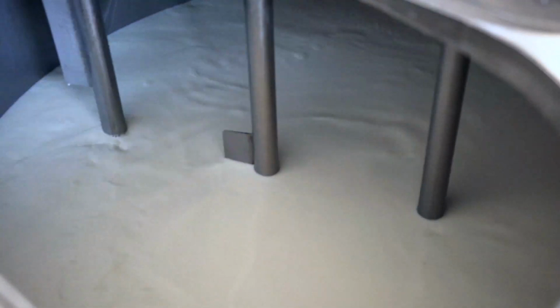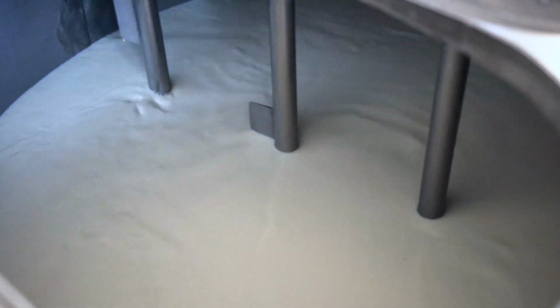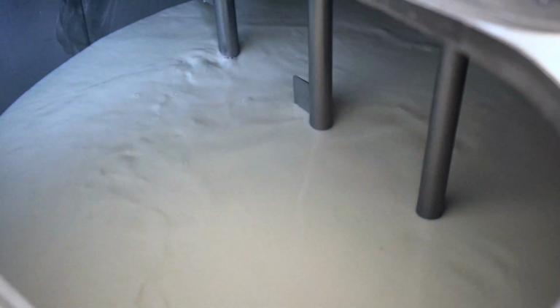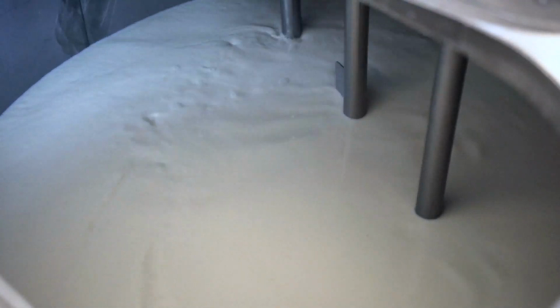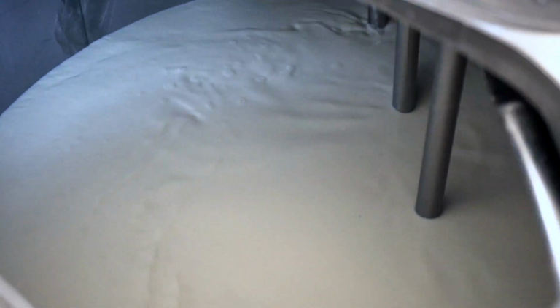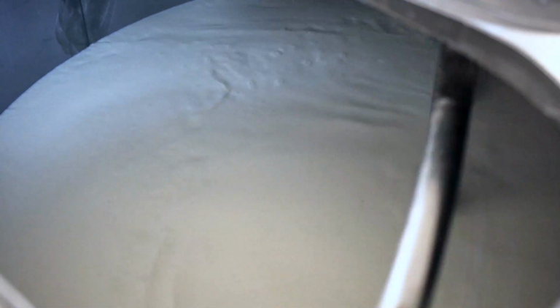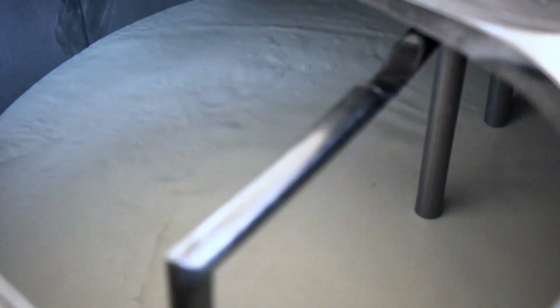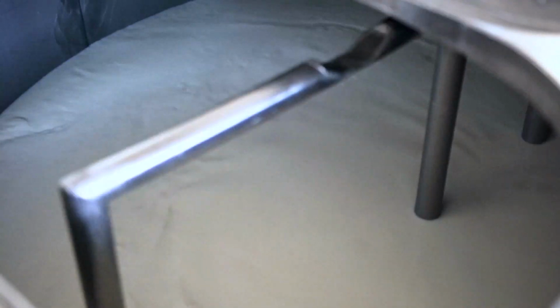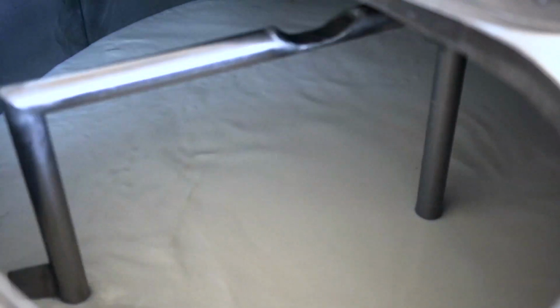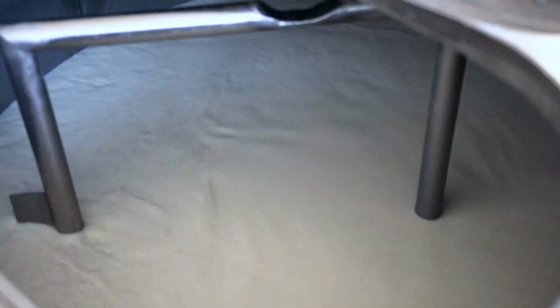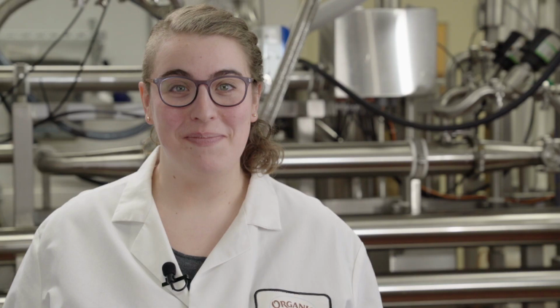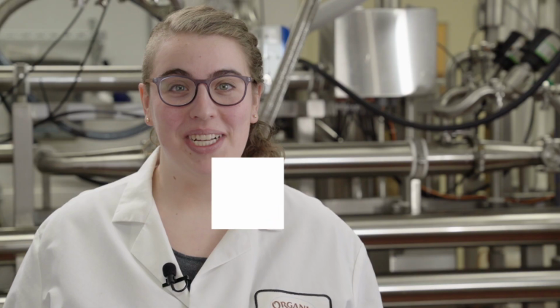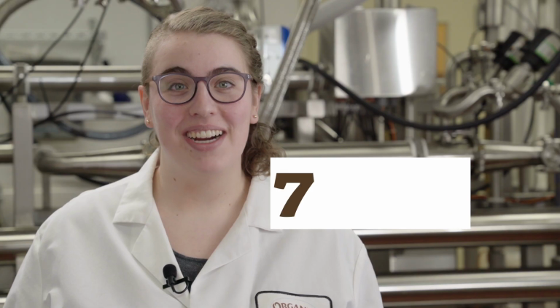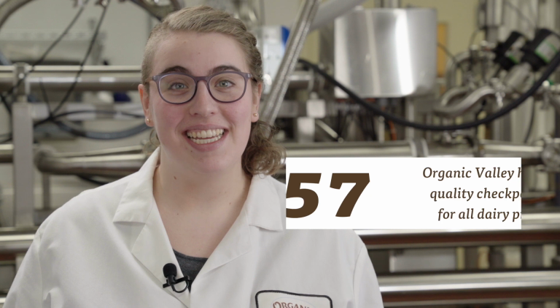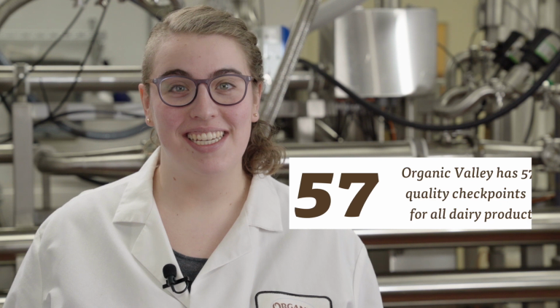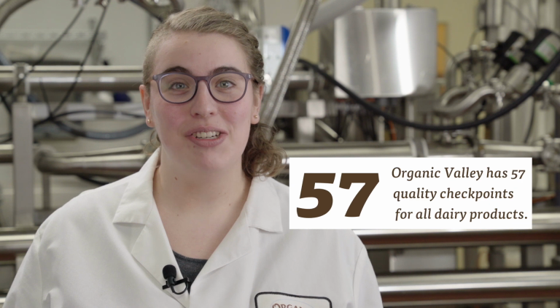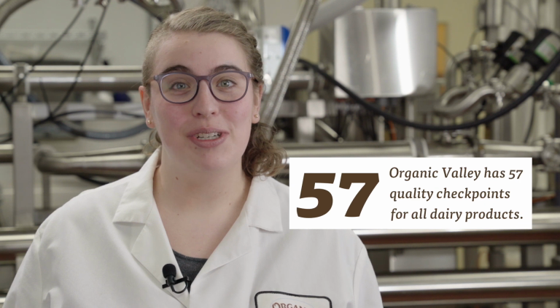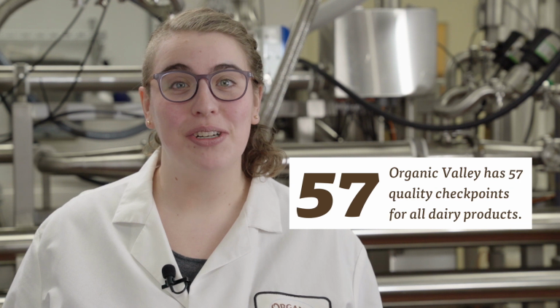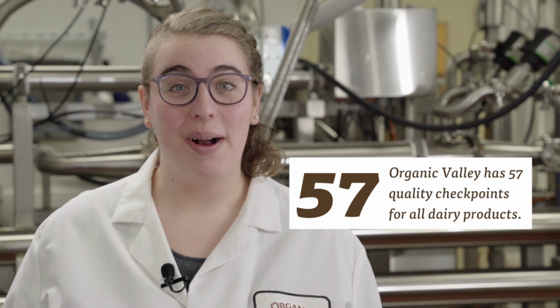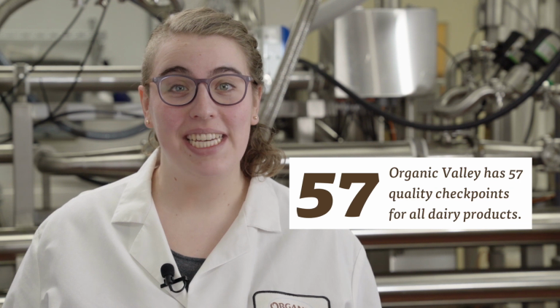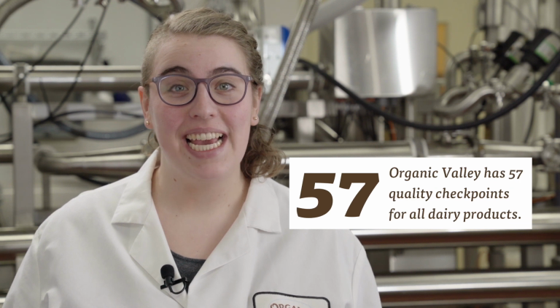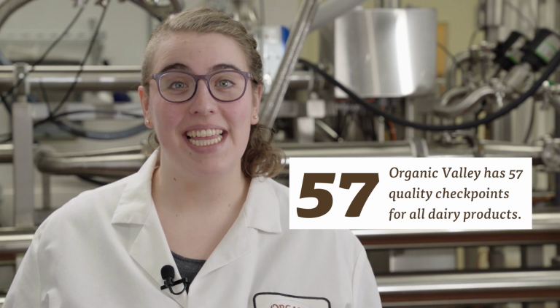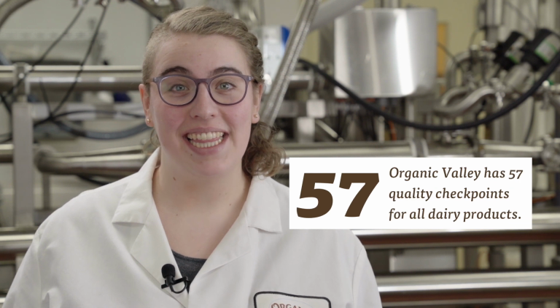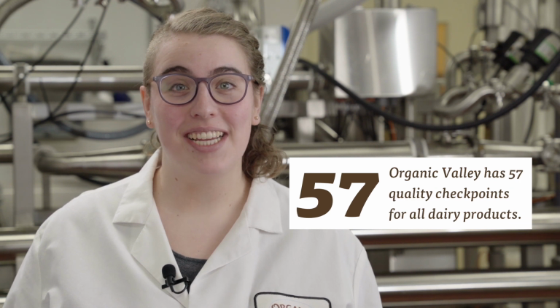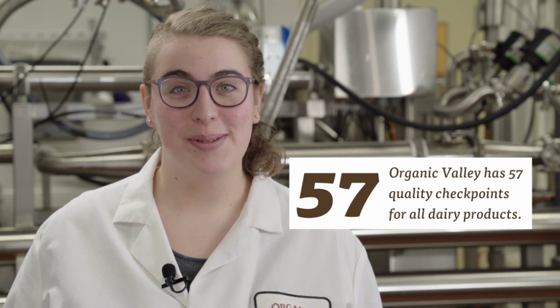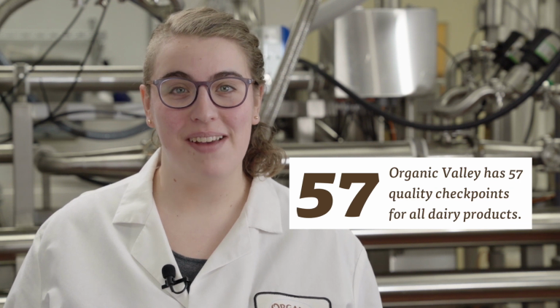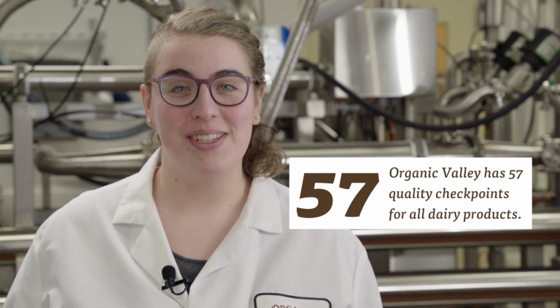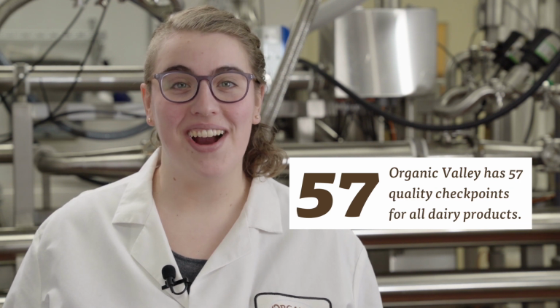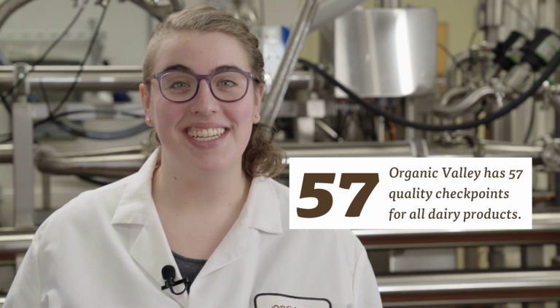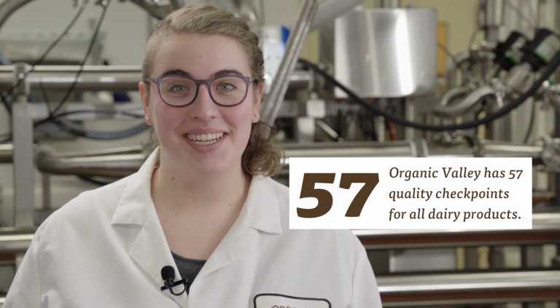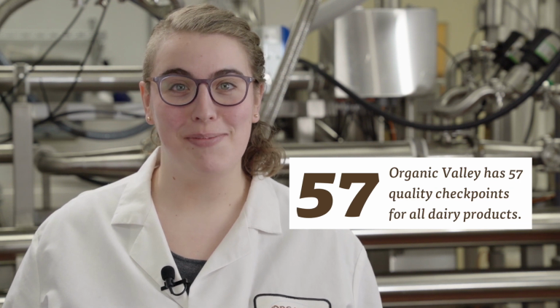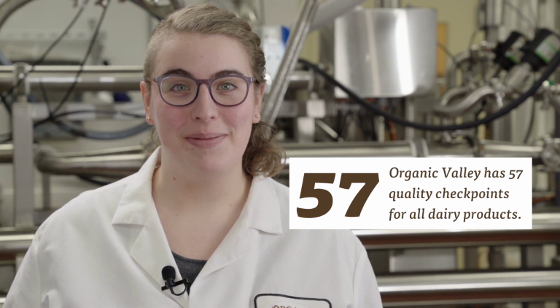Finally, the samples of our lactose-free milk are tested to ensure quality and that the lactose levels are undetectable.